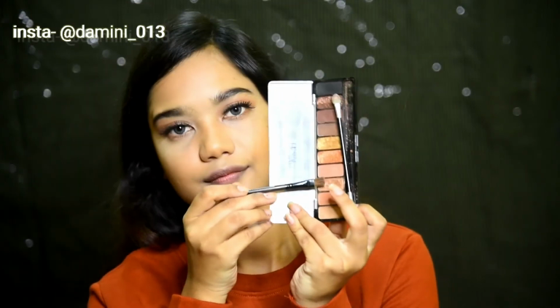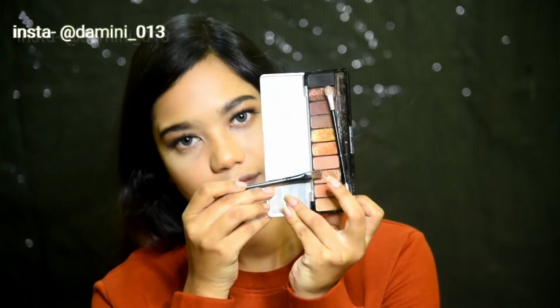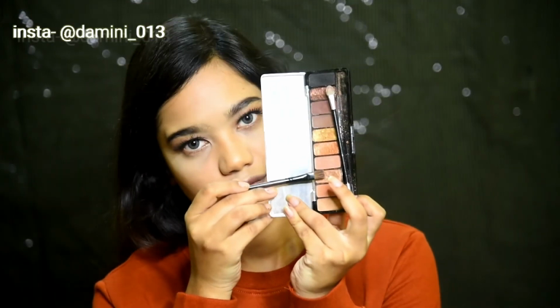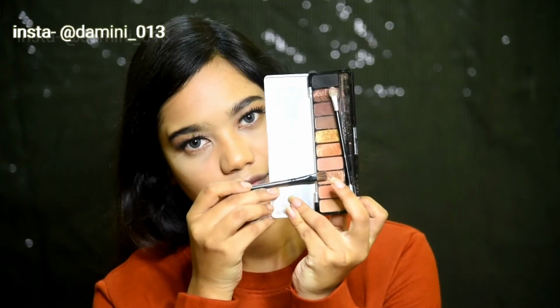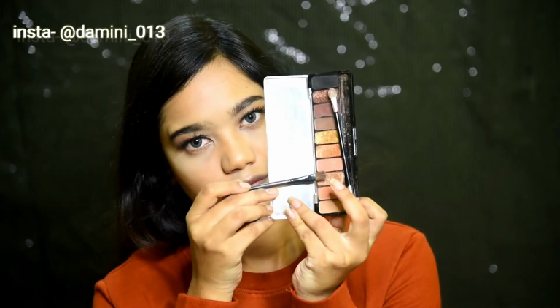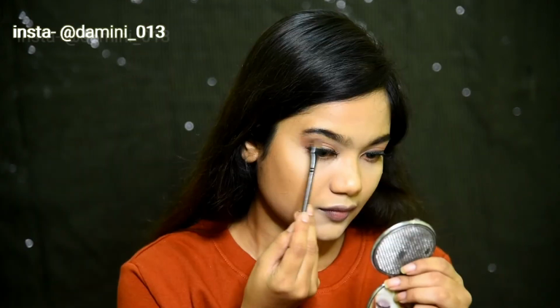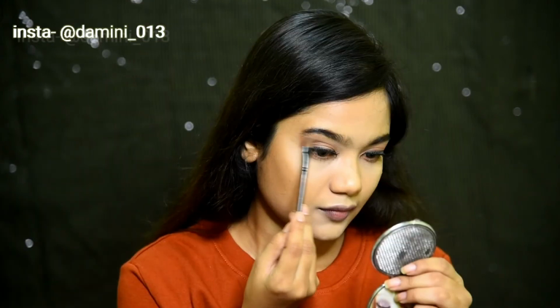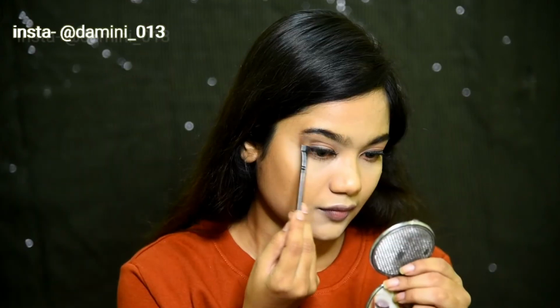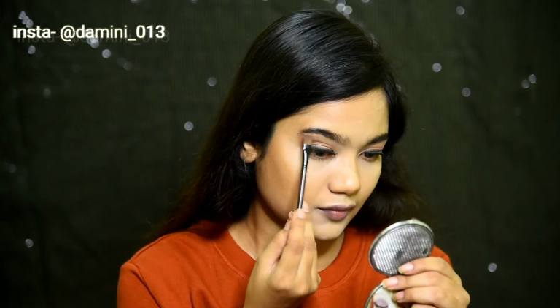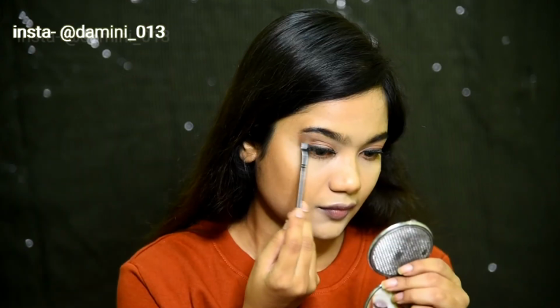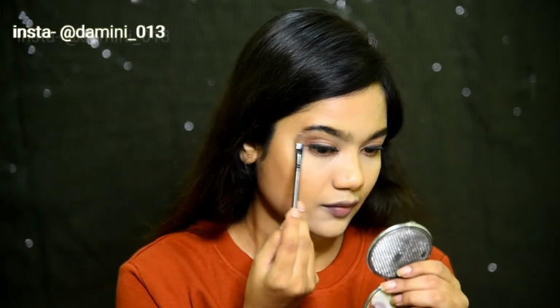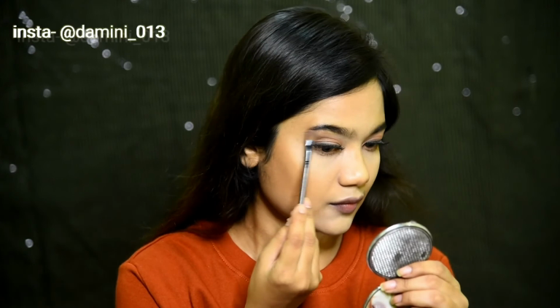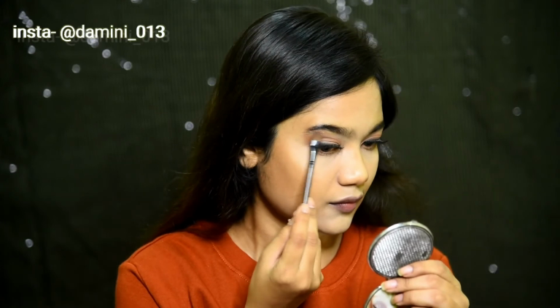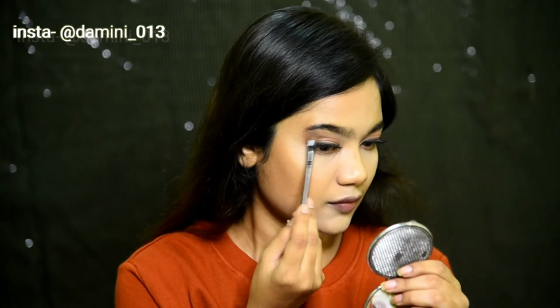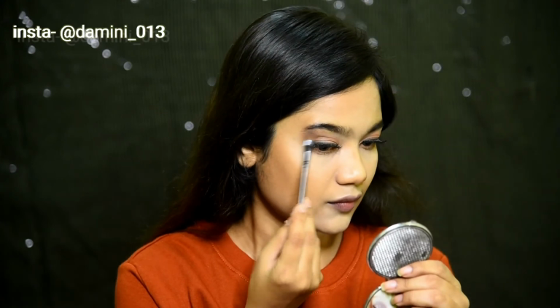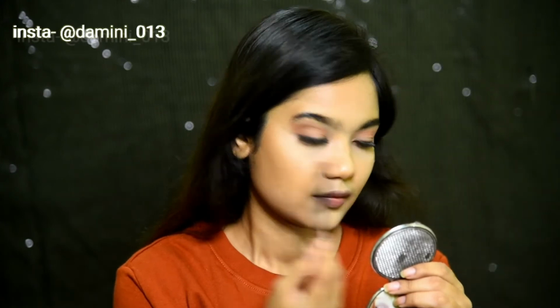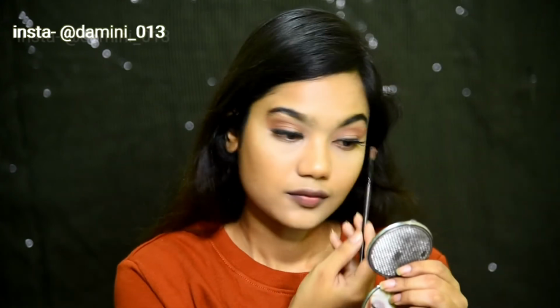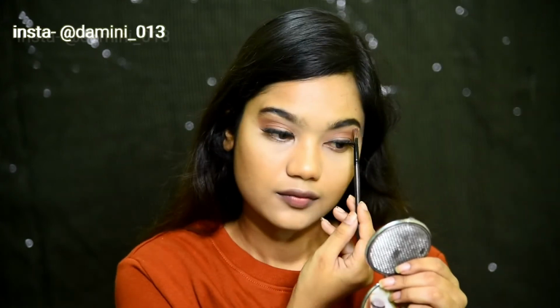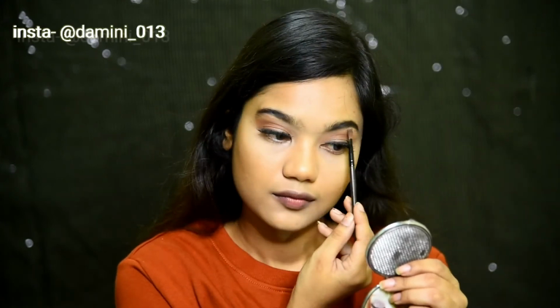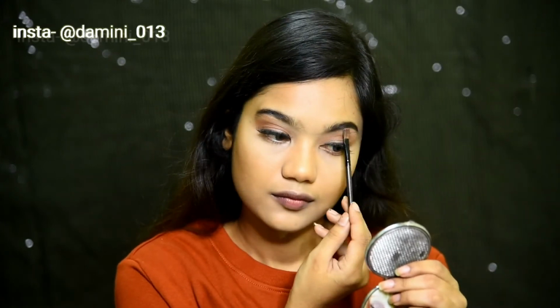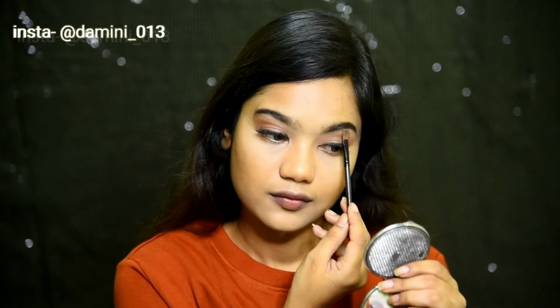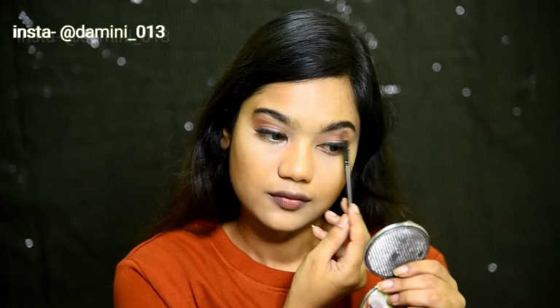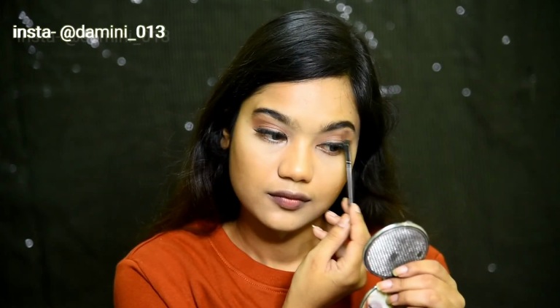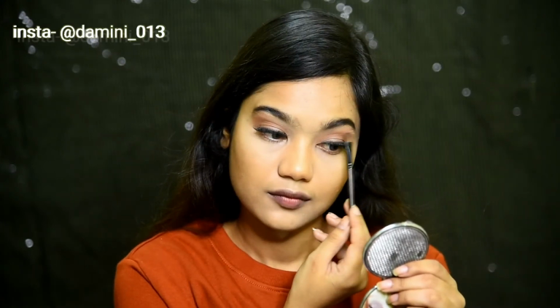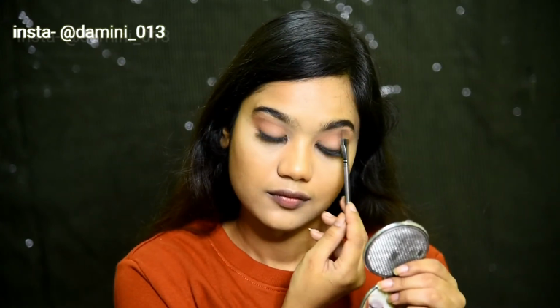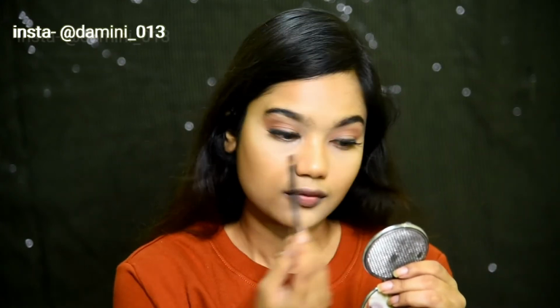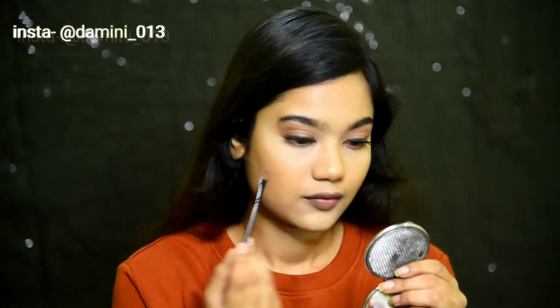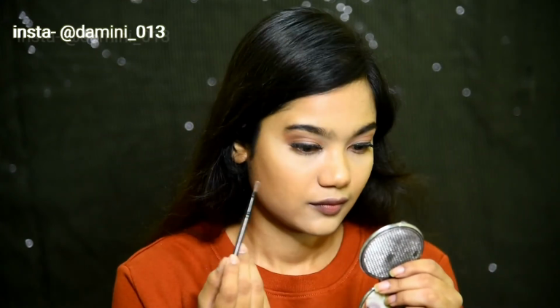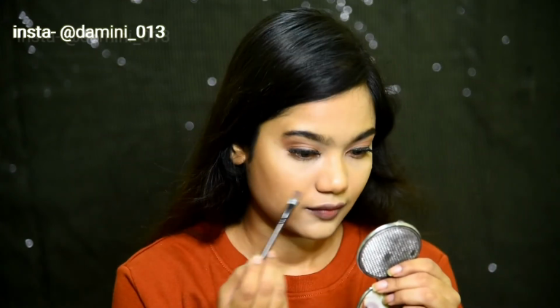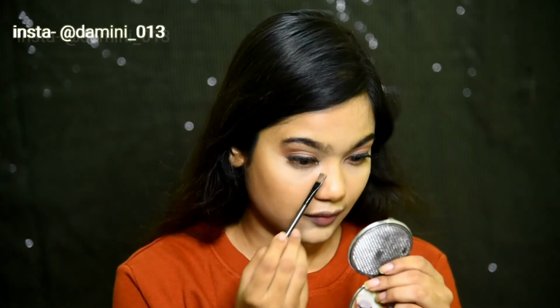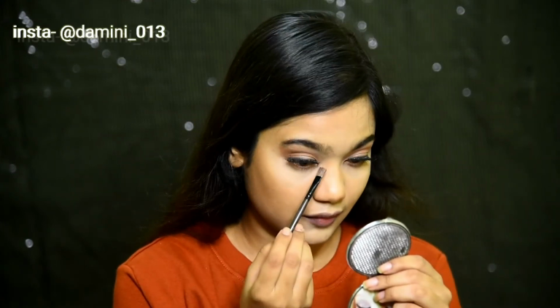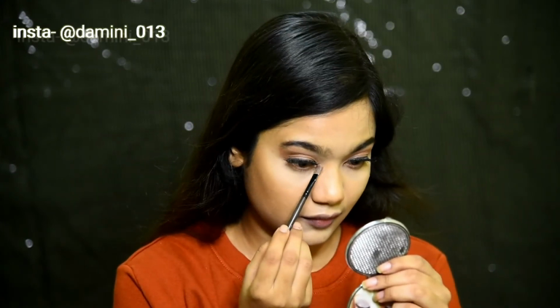Taking this highlighting shade from the palette, I'm gonna use it to highlight my brow bone as well as the inner corners of my eyes.